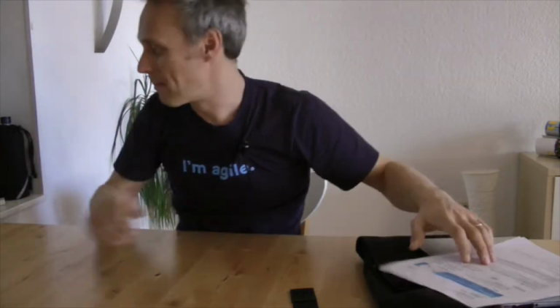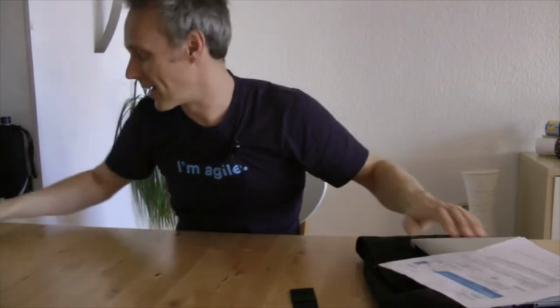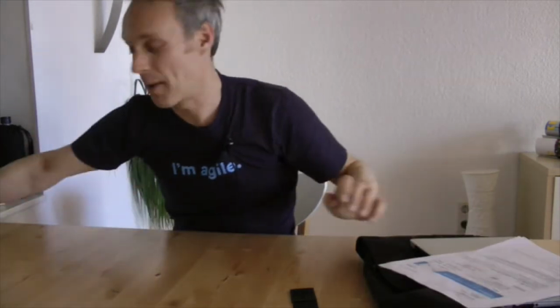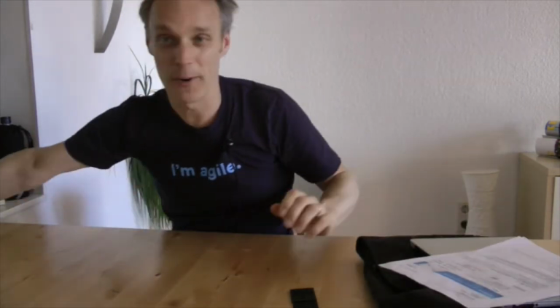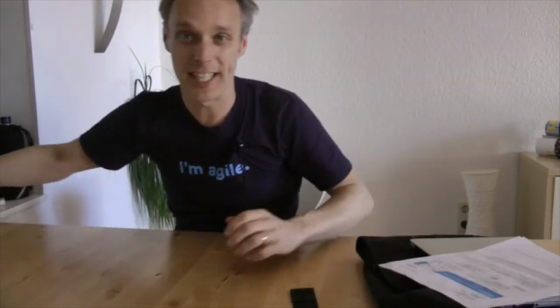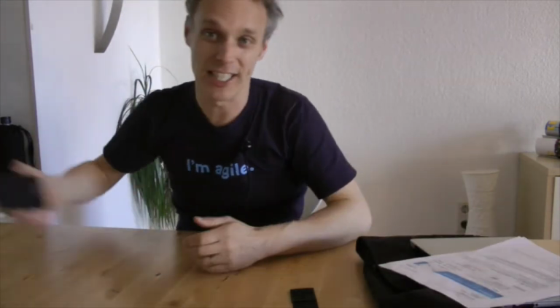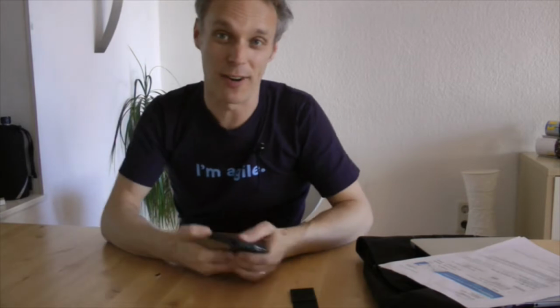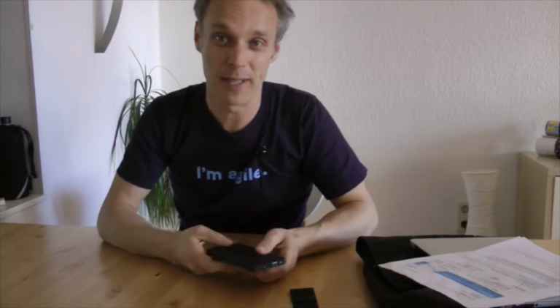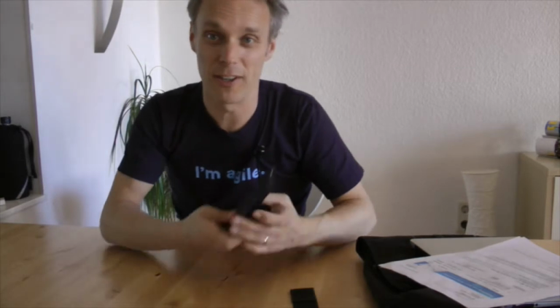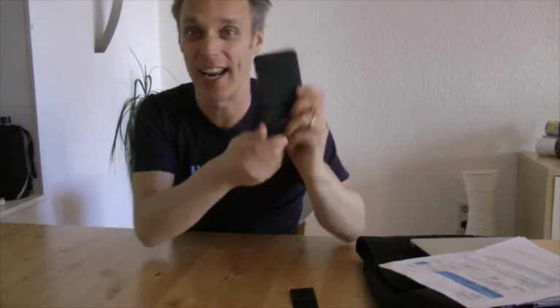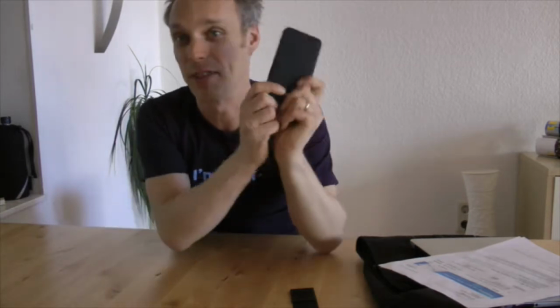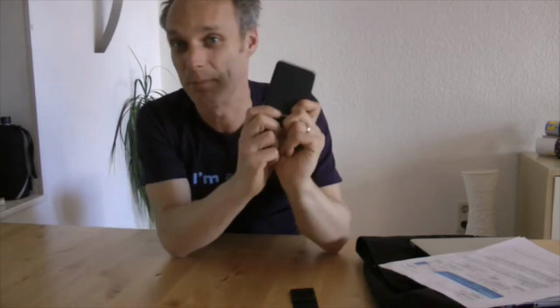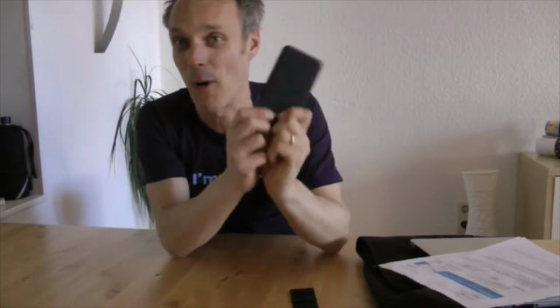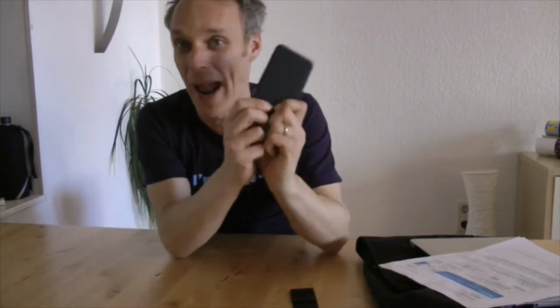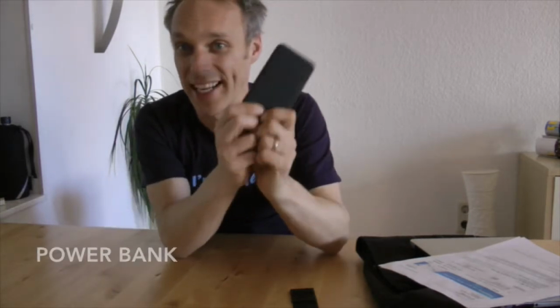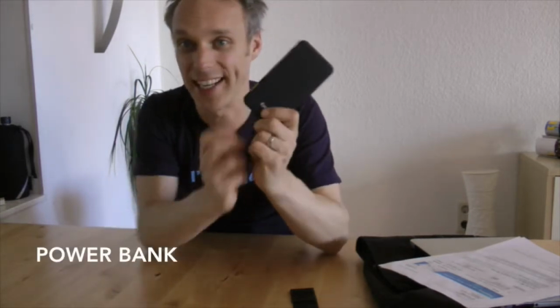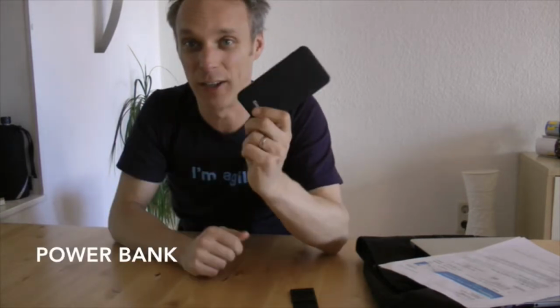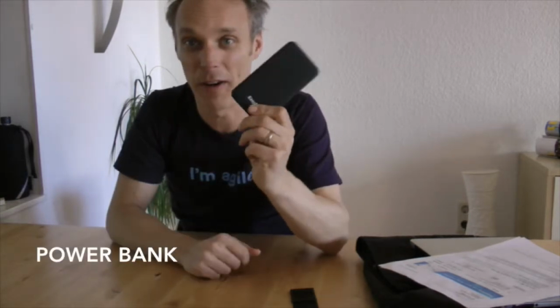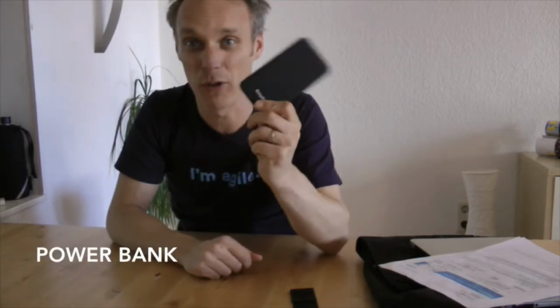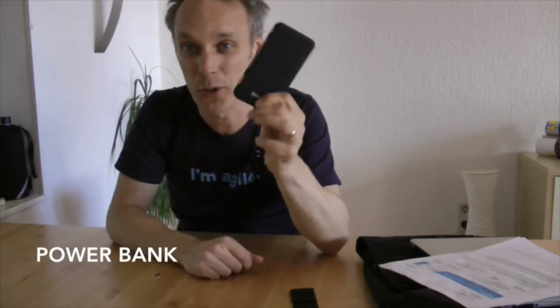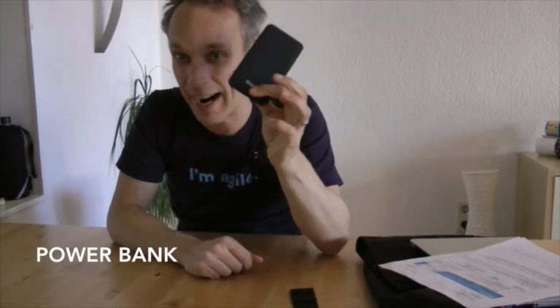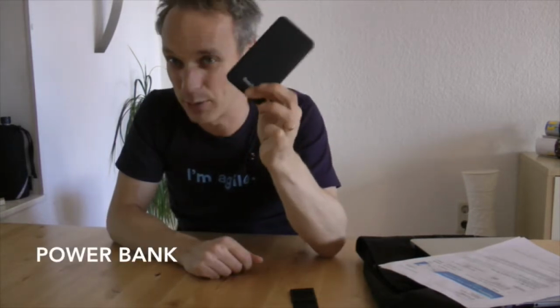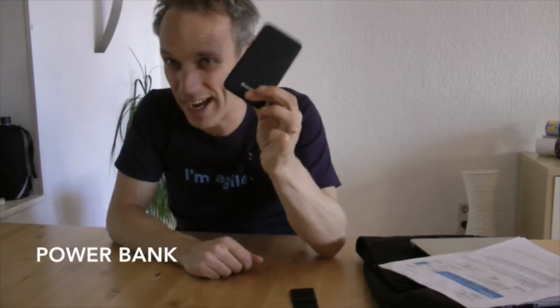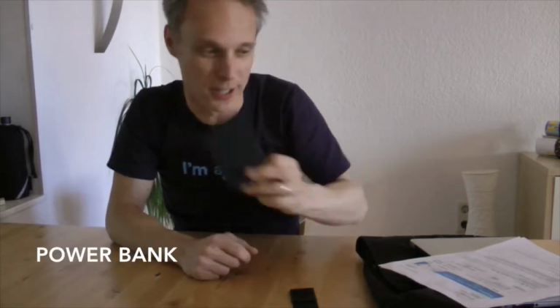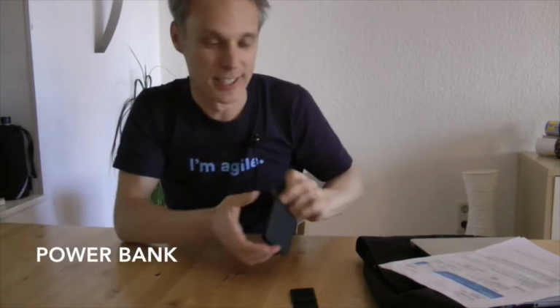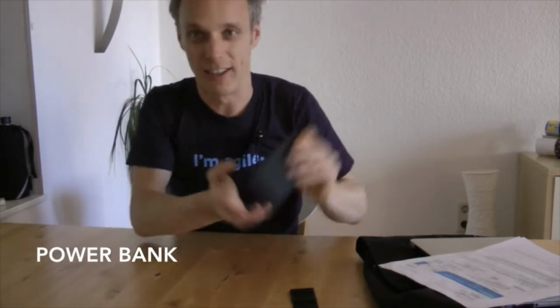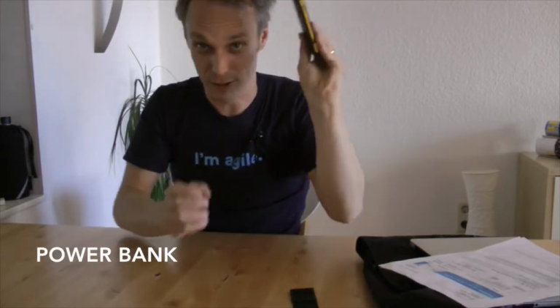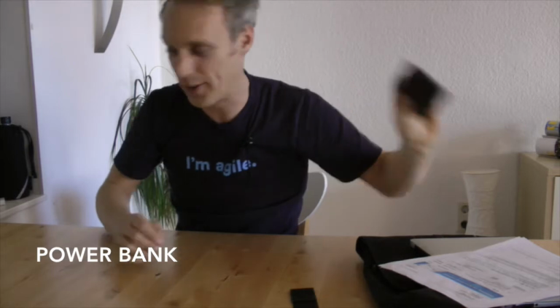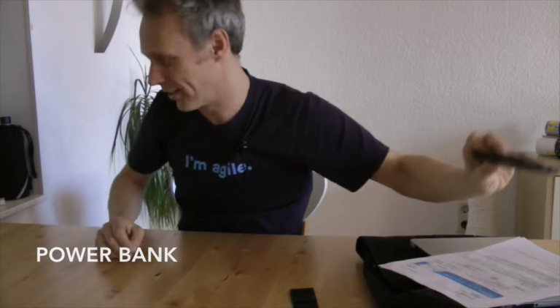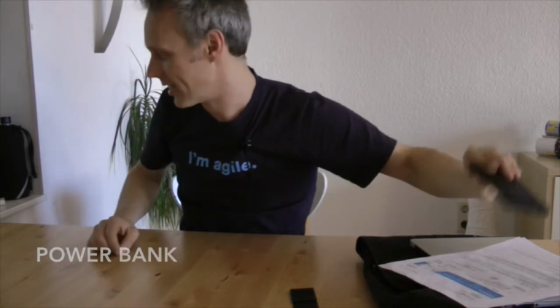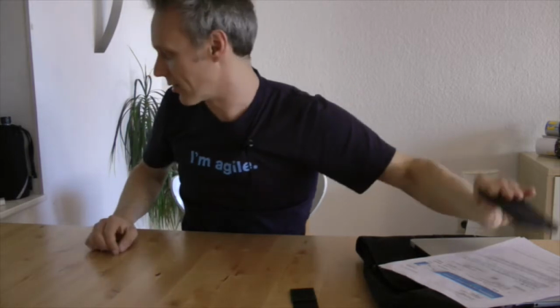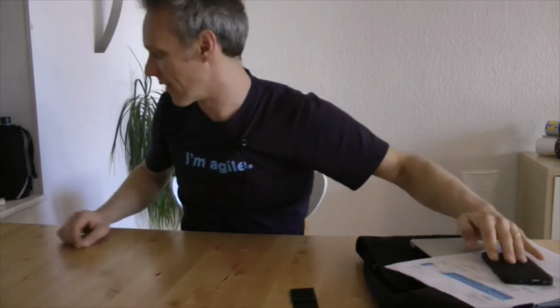But my battery is actually never empty because I have this power bank here. I can load my phone two times with that one. Also very good for traveling.